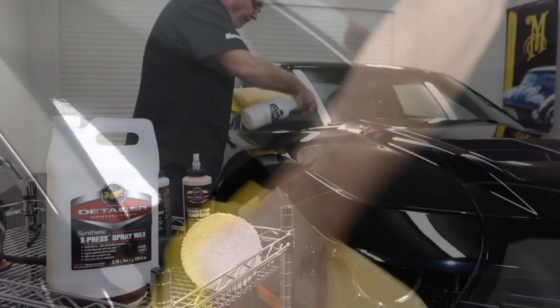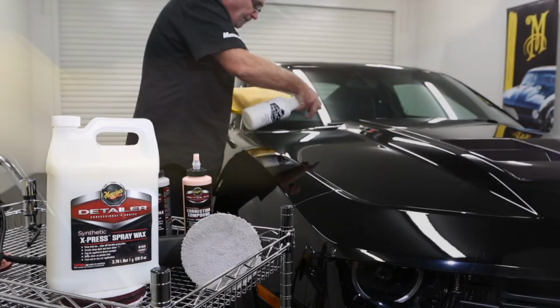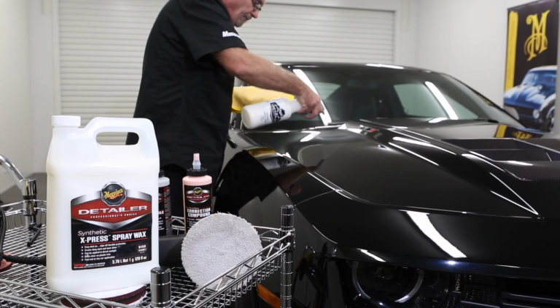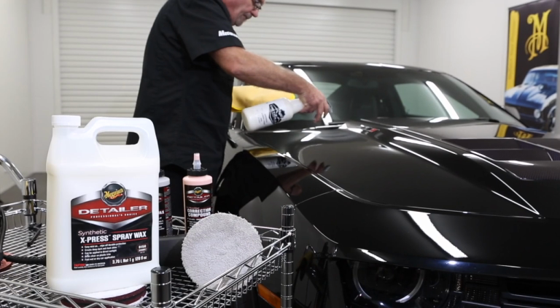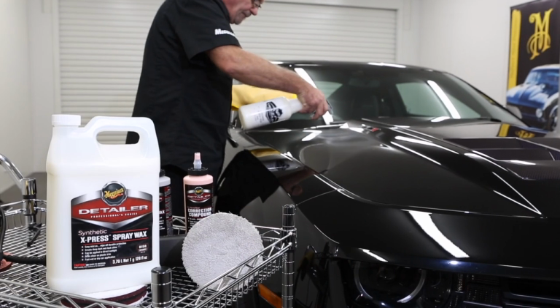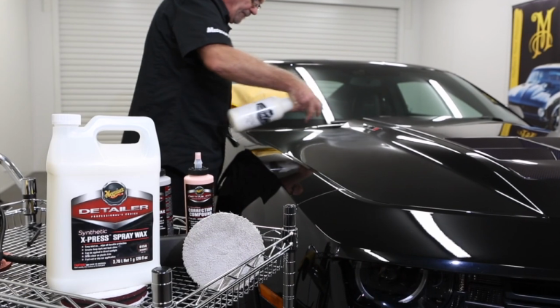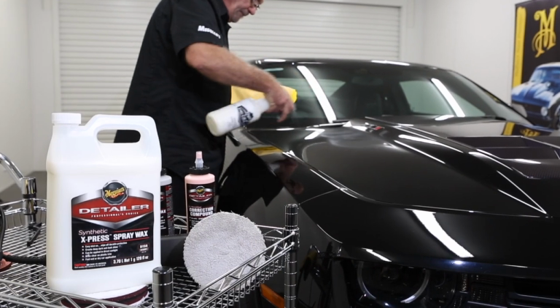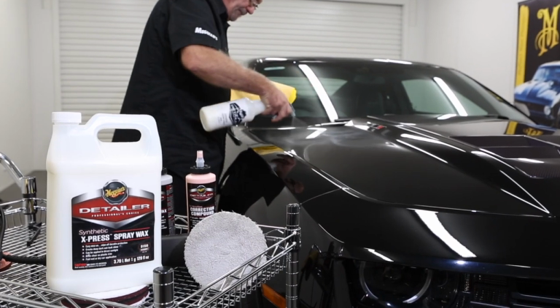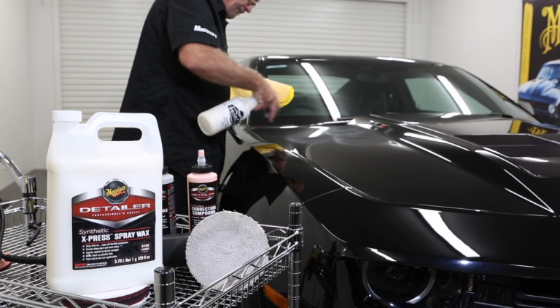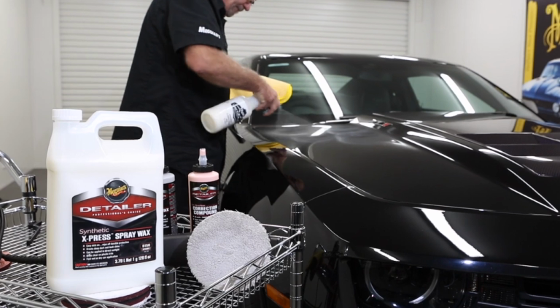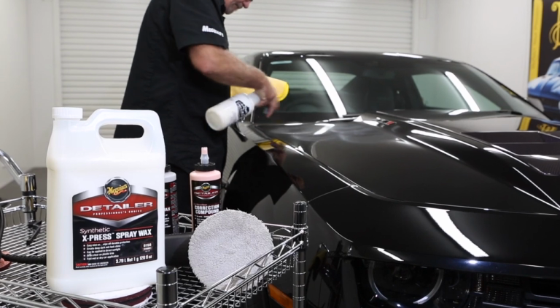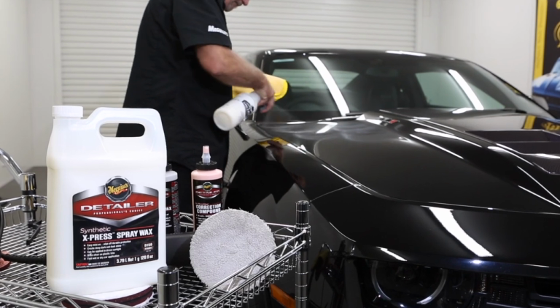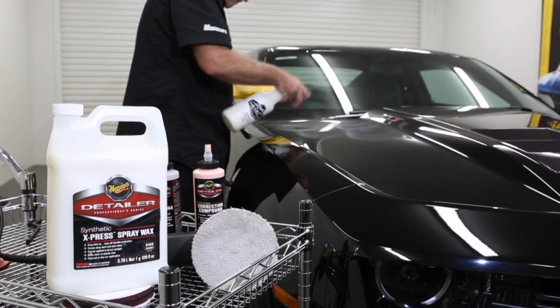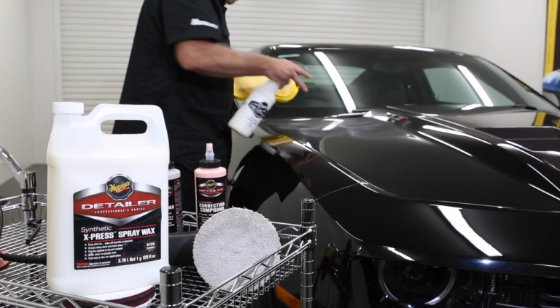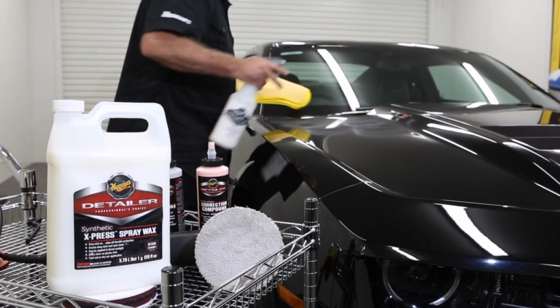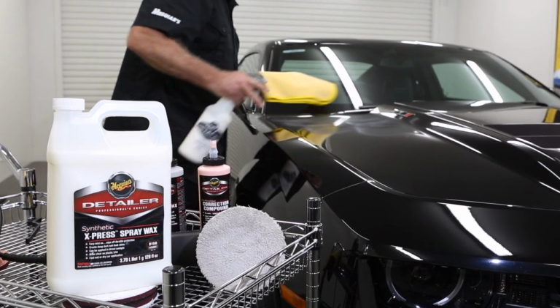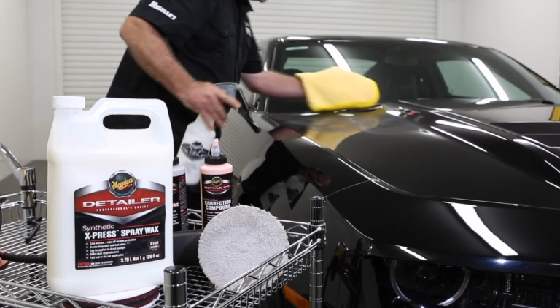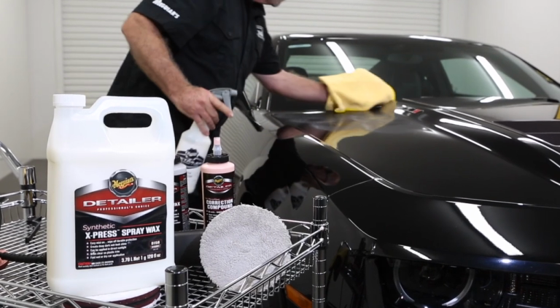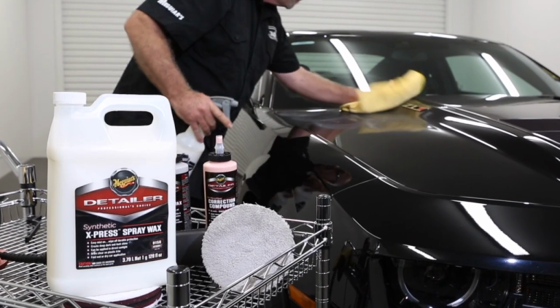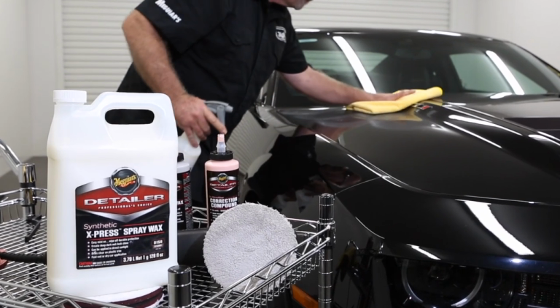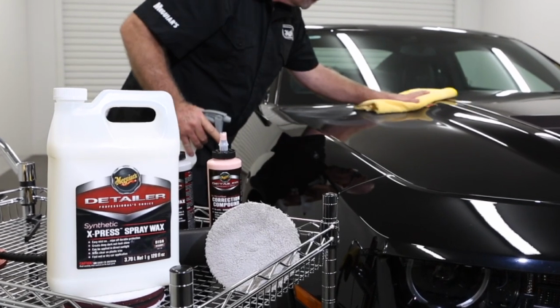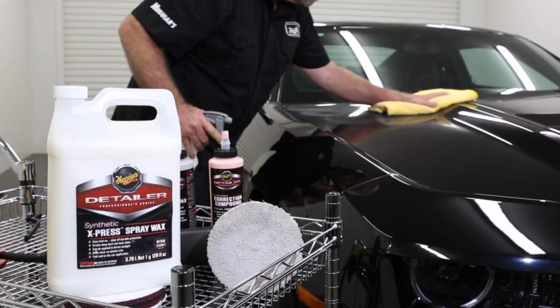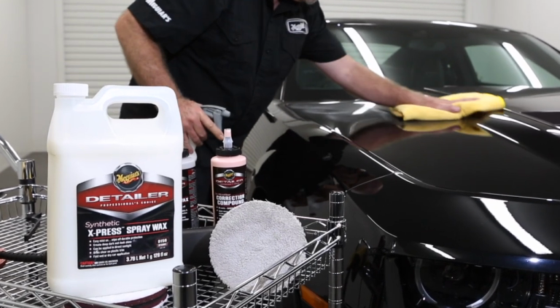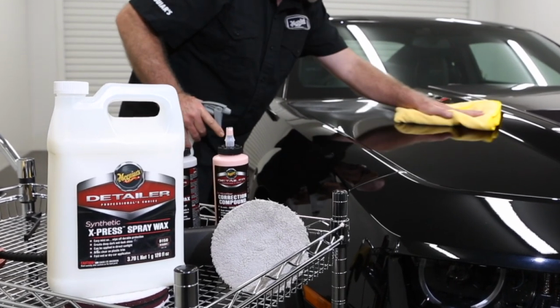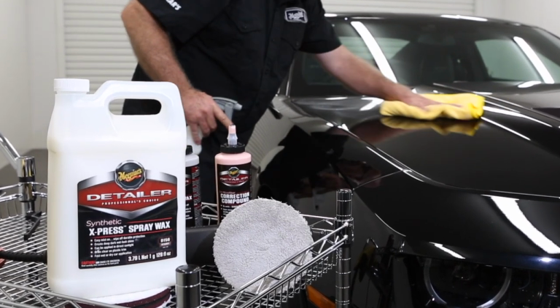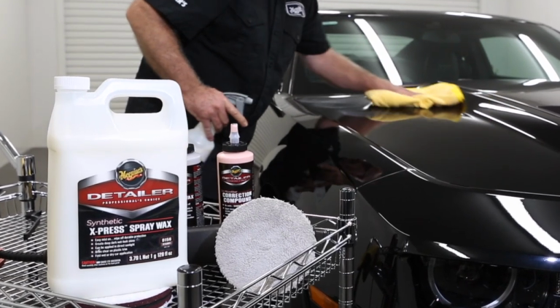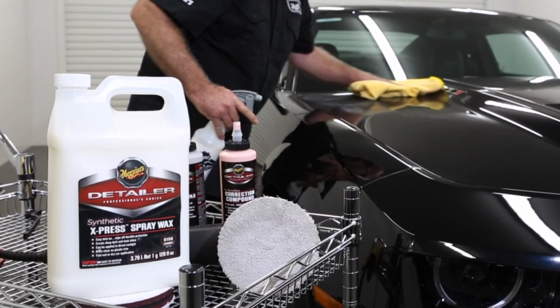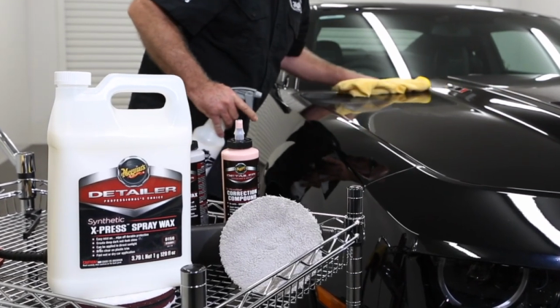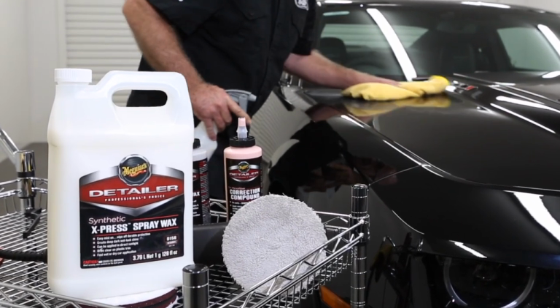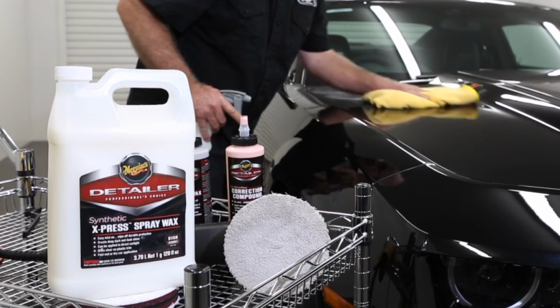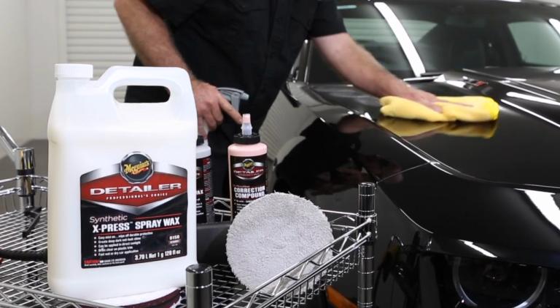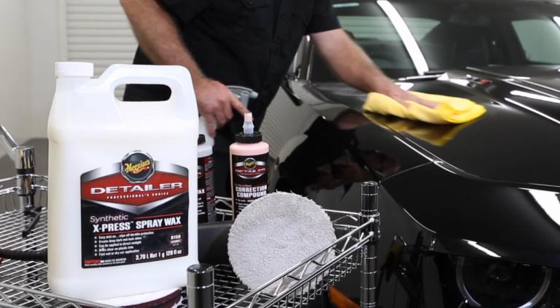For extended protection, add Meguiar's Synthetic Spray Wax or your favourite Meguiar's Wax.